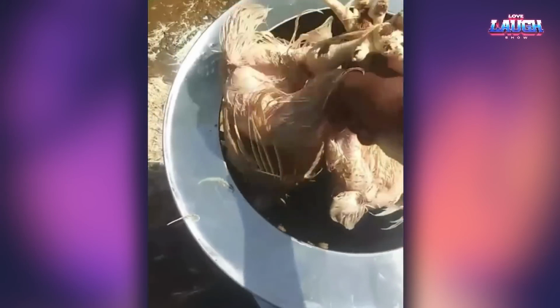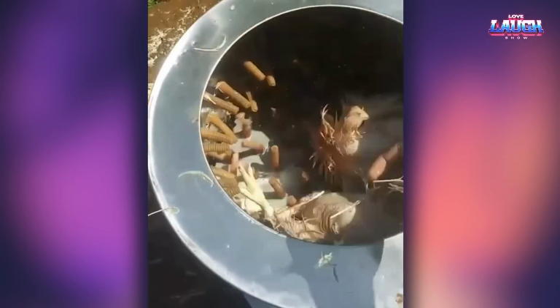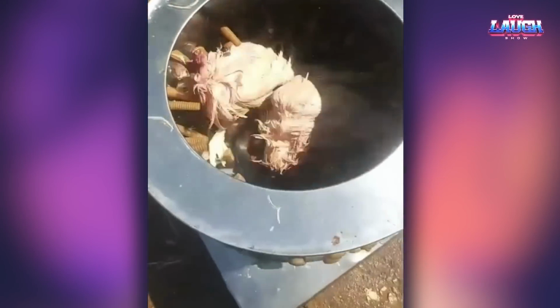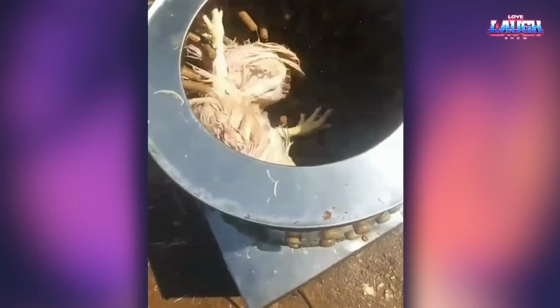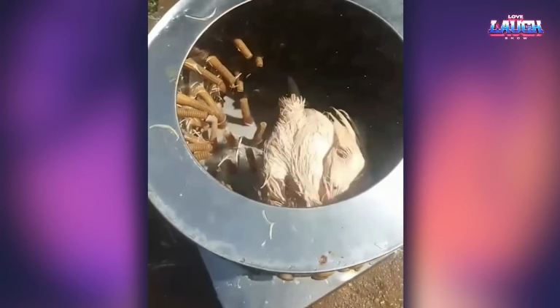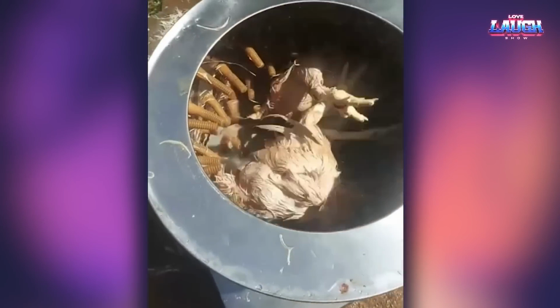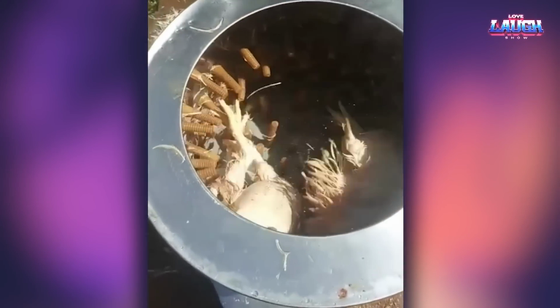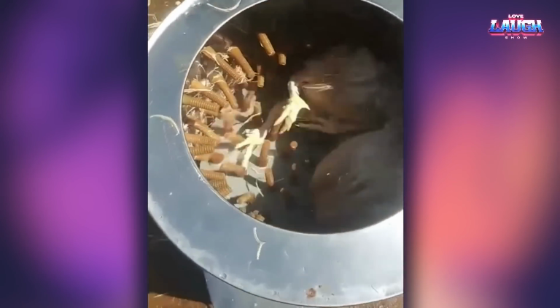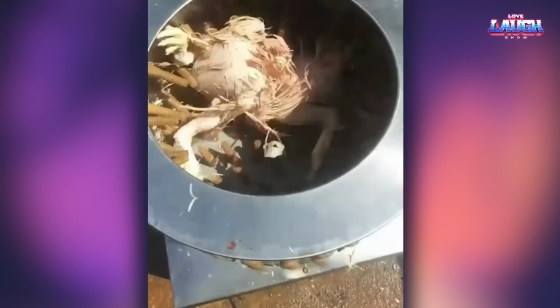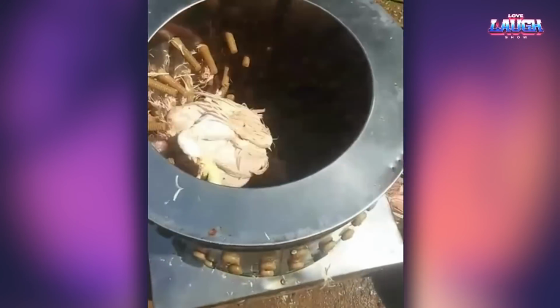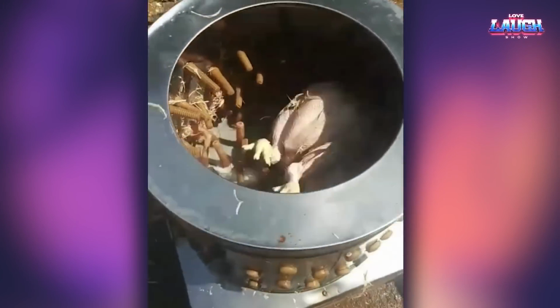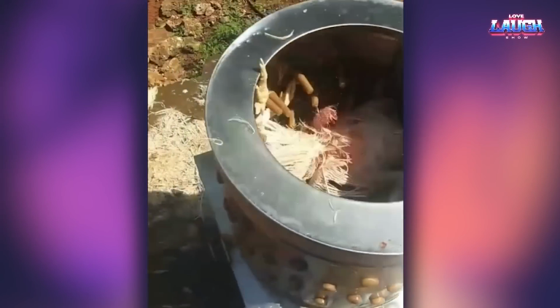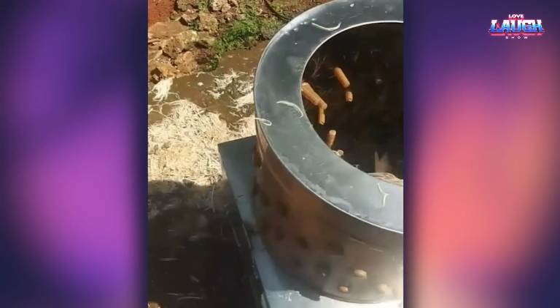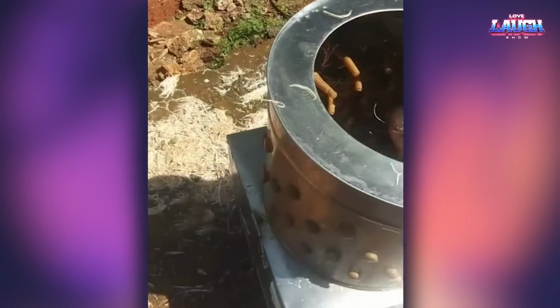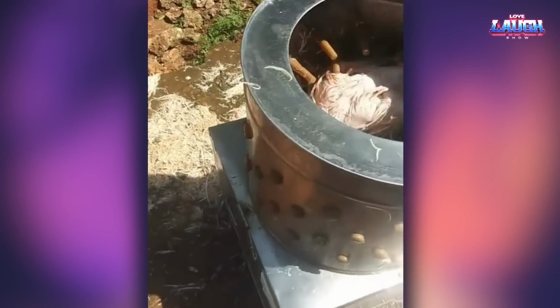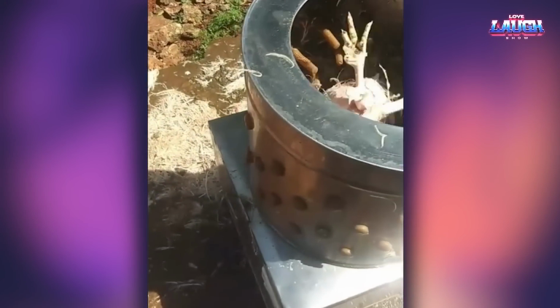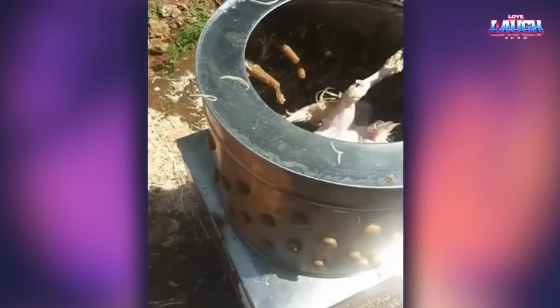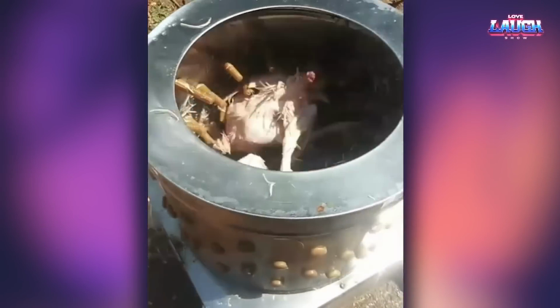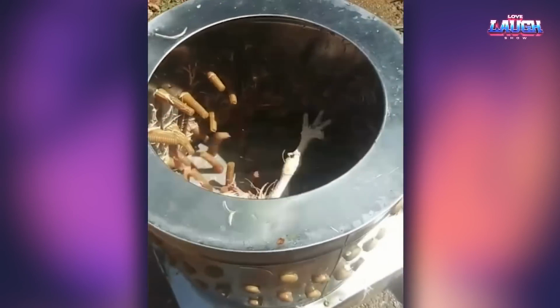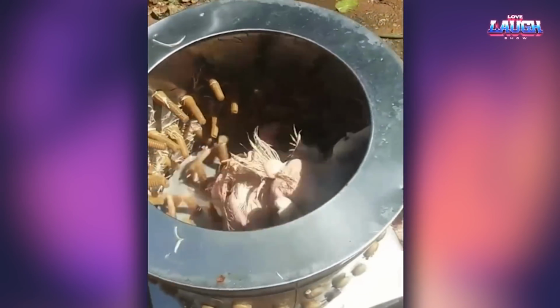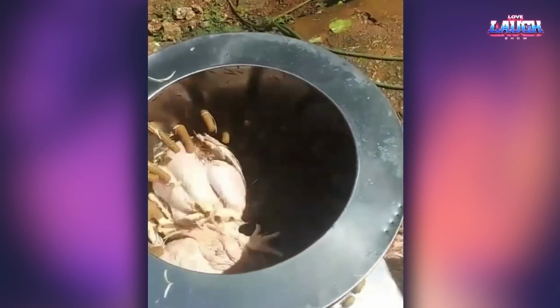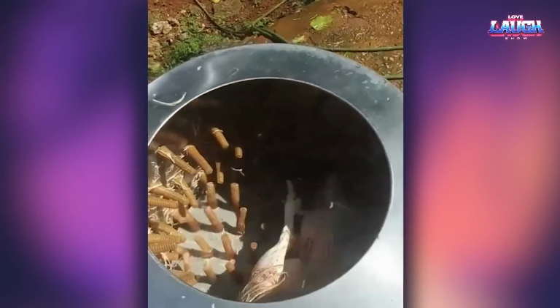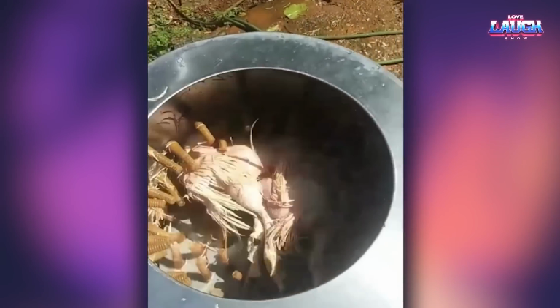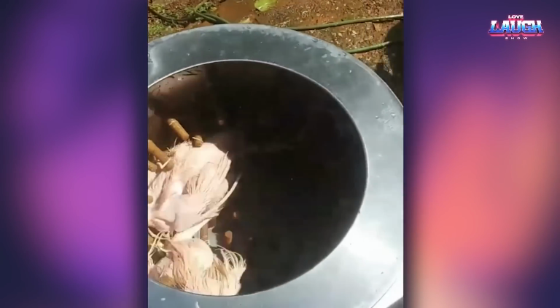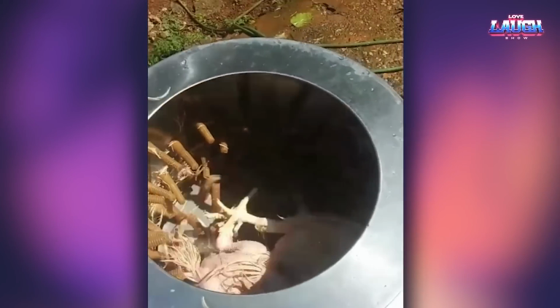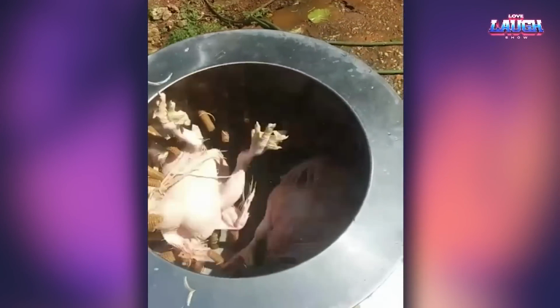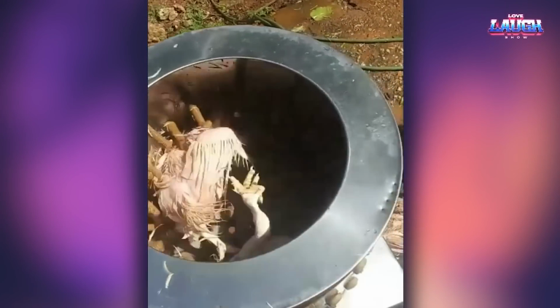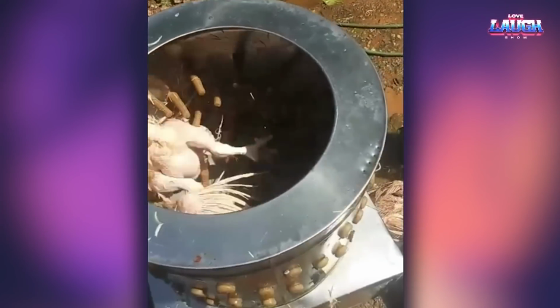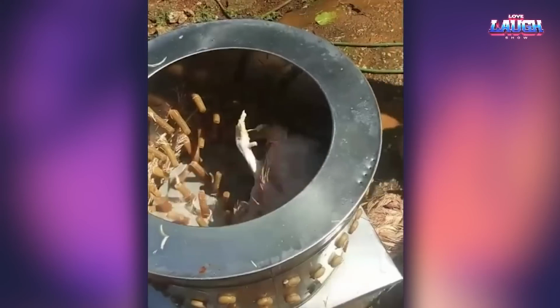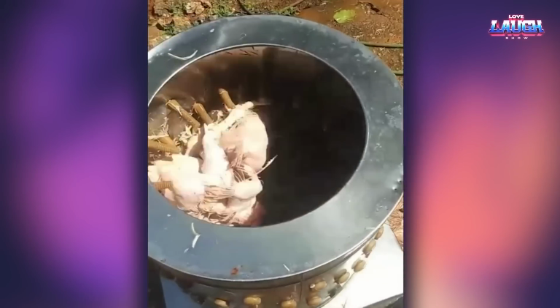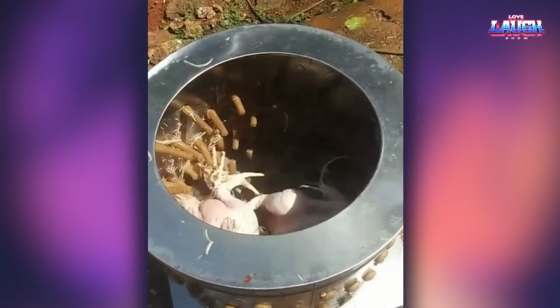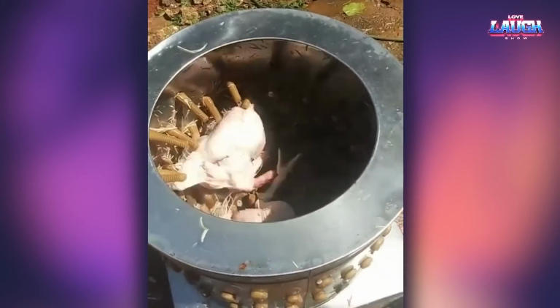This video may seem rather unpleasant, but this centrifuge helps to remove feathers on chicken carcasses.